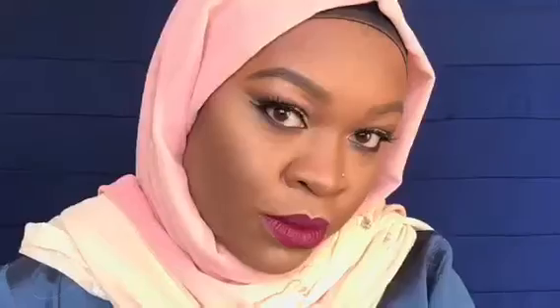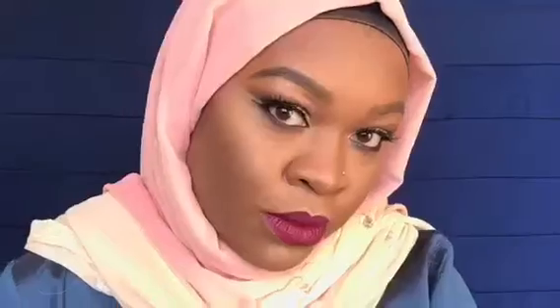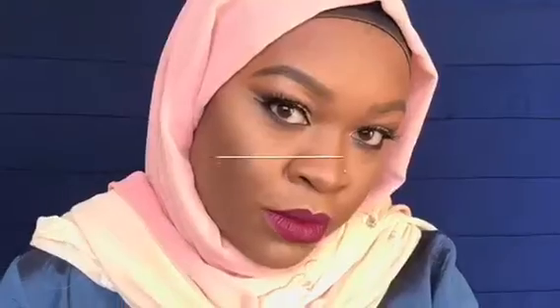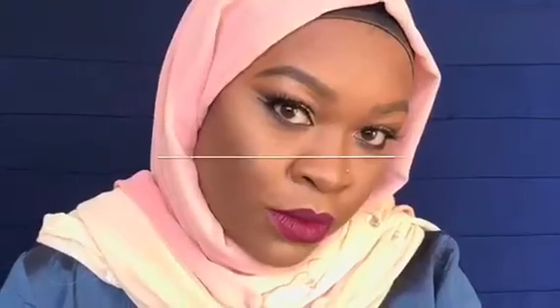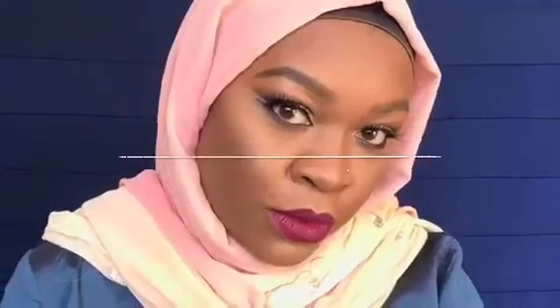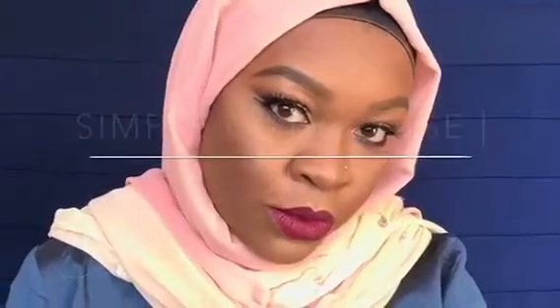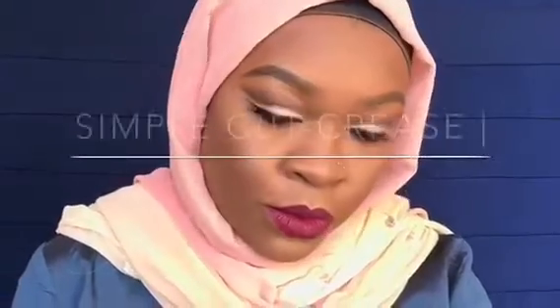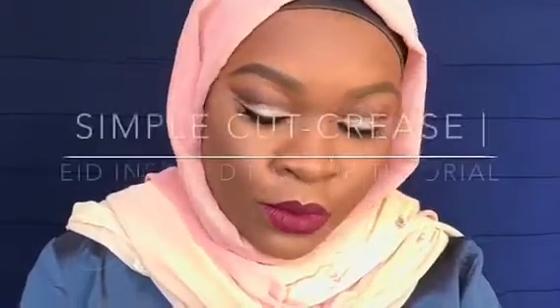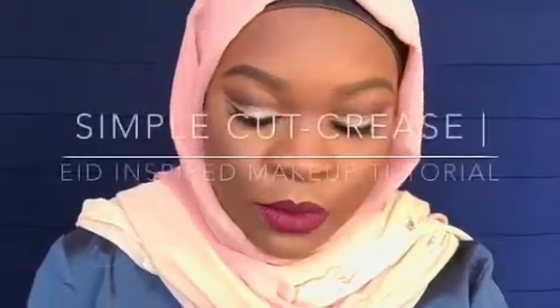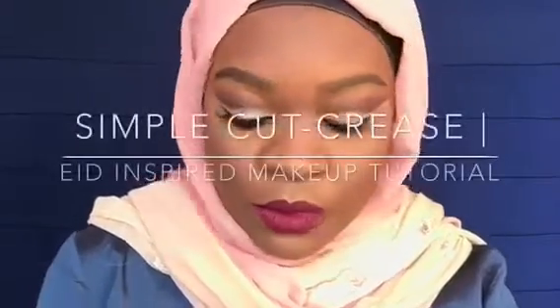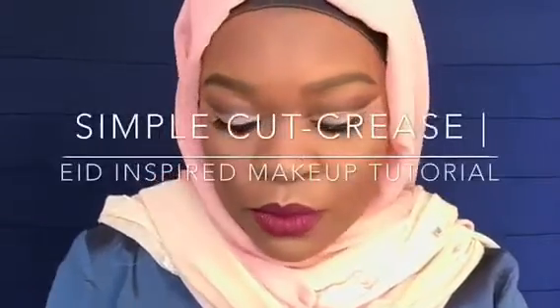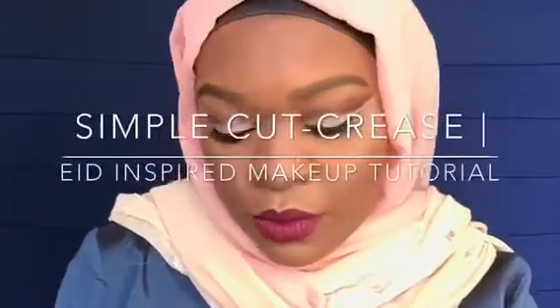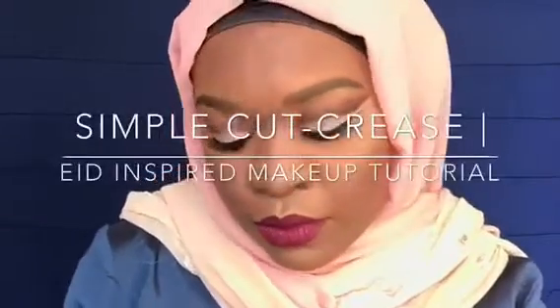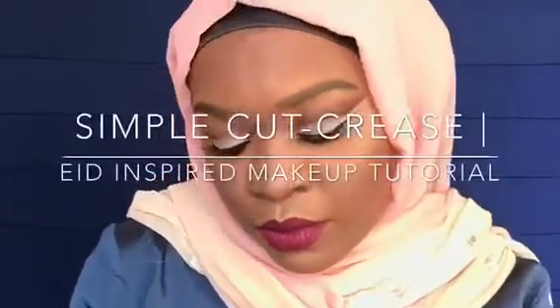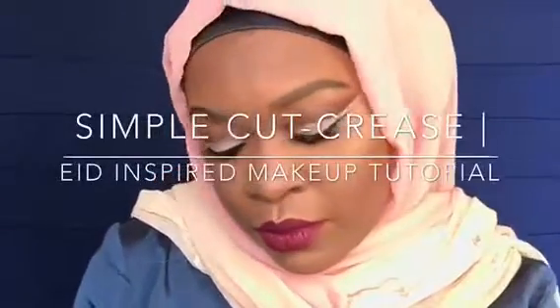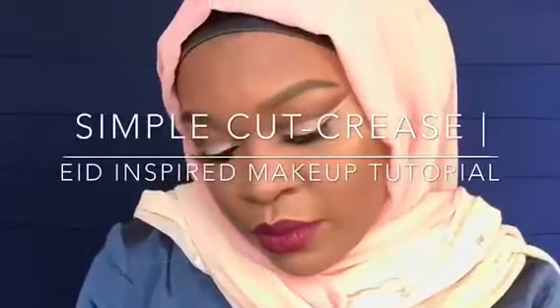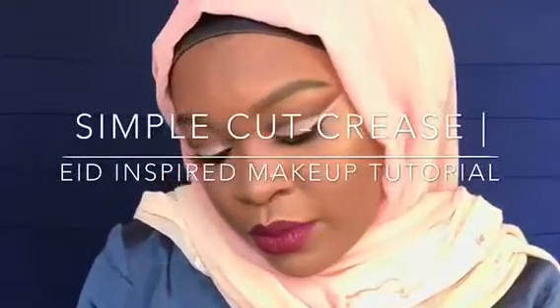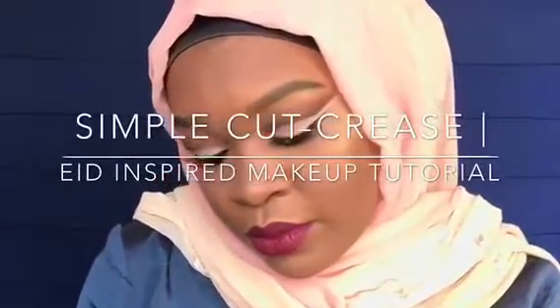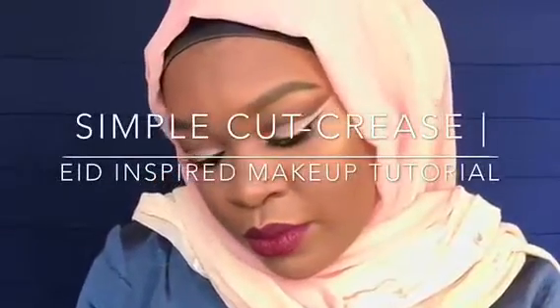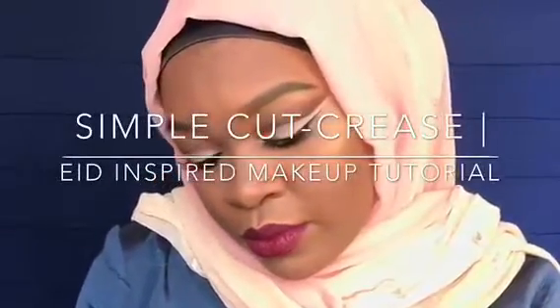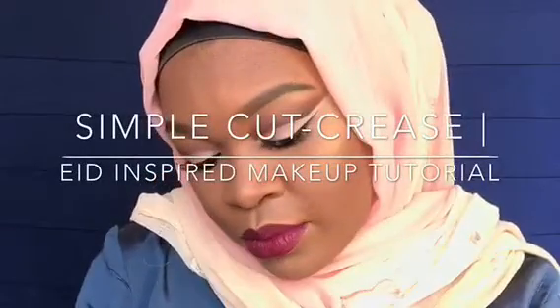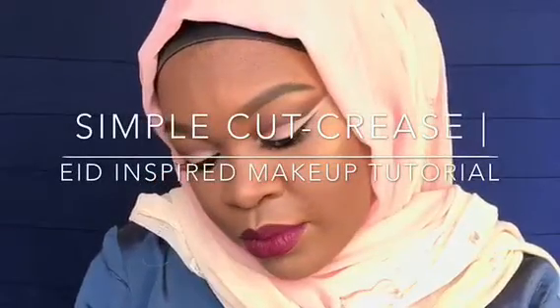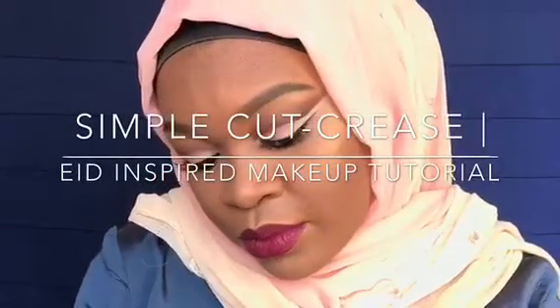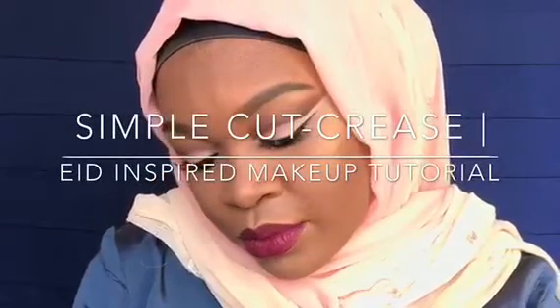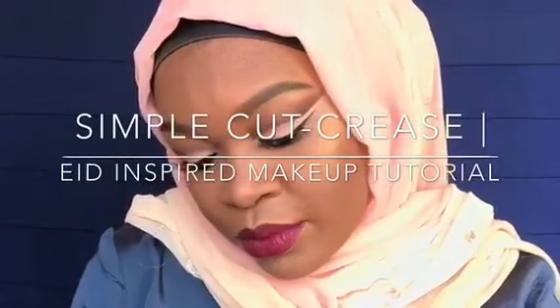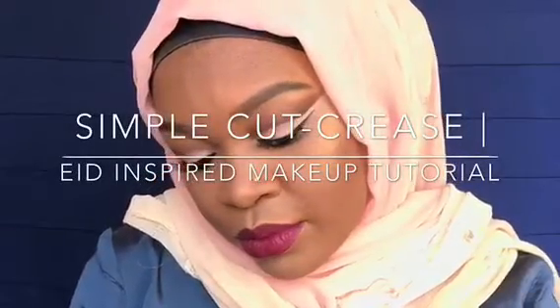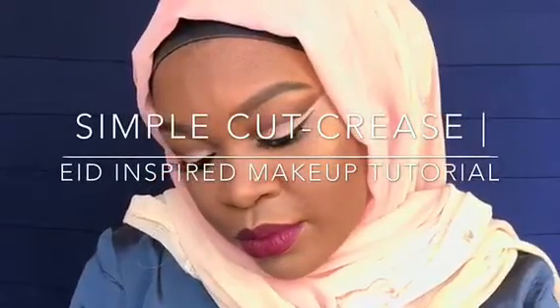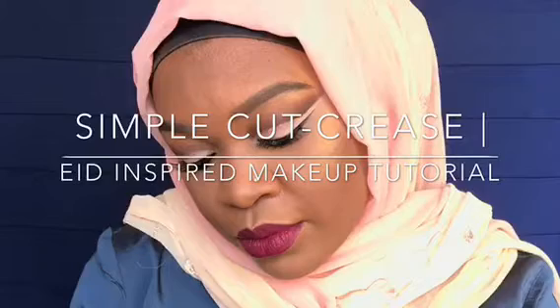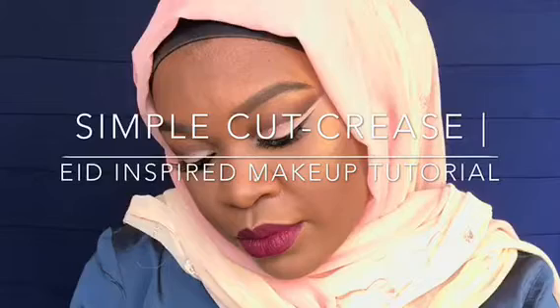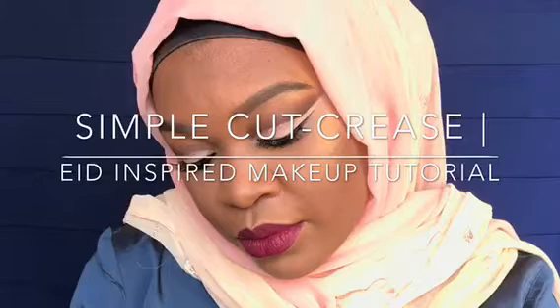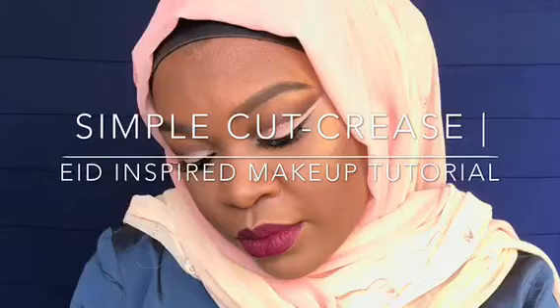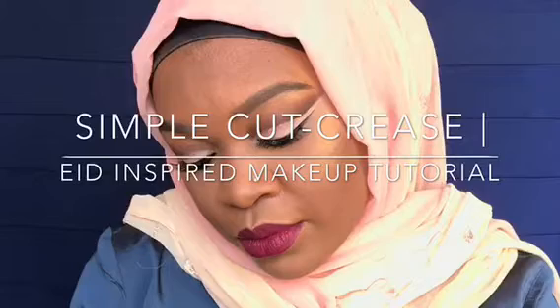Hey everybody and welcome back. If you want to see how I did this look, please keep on watching.